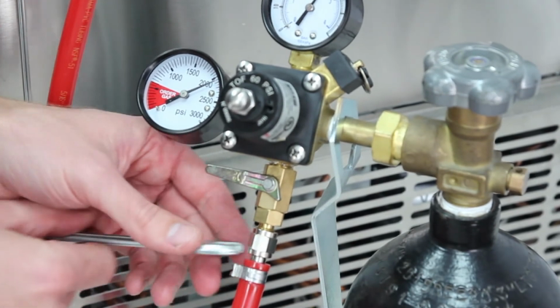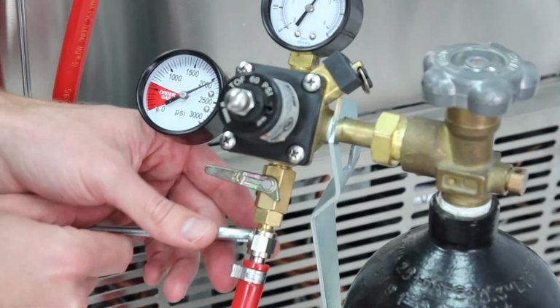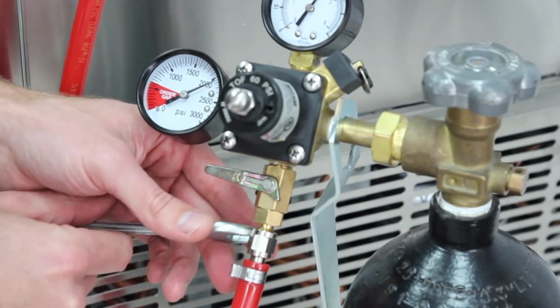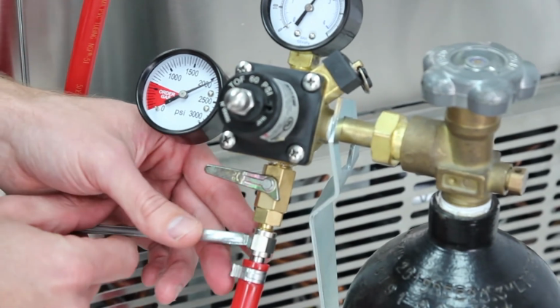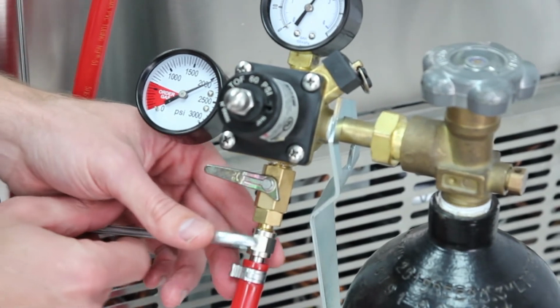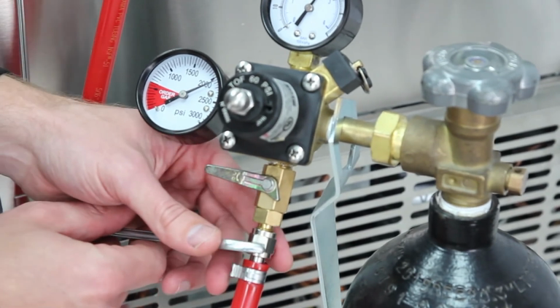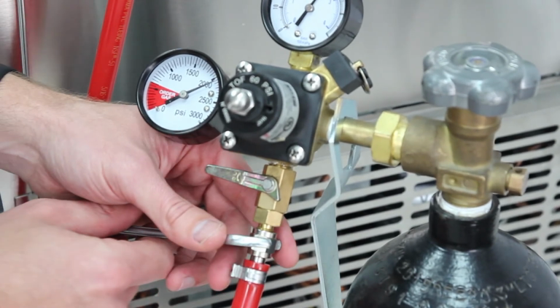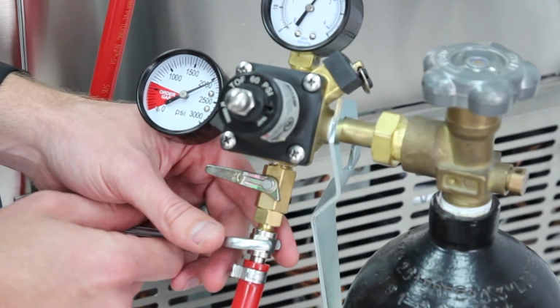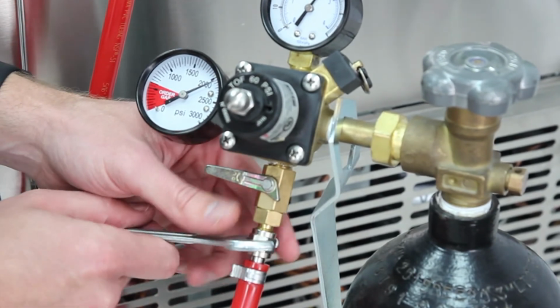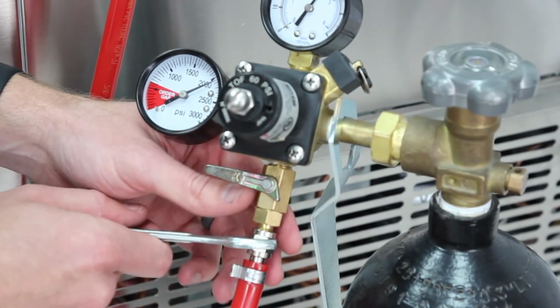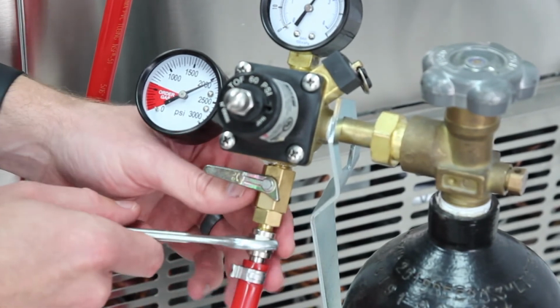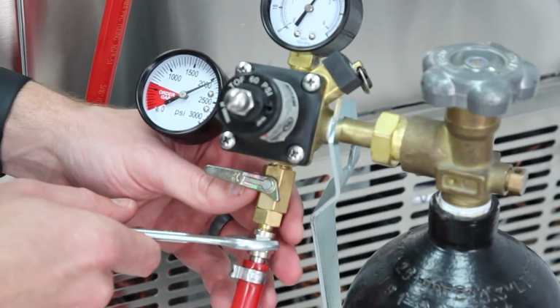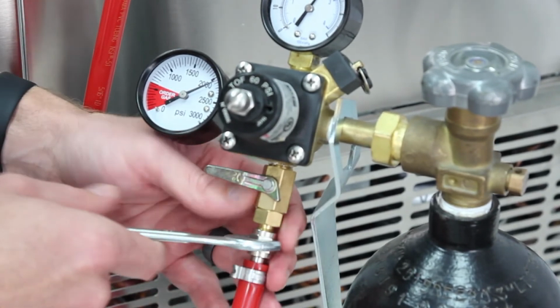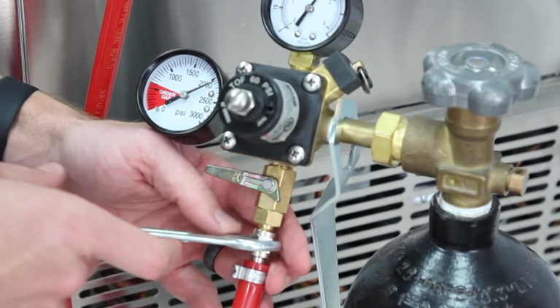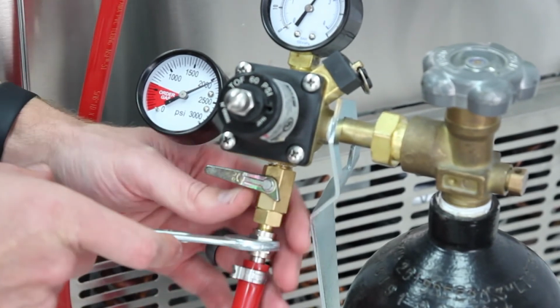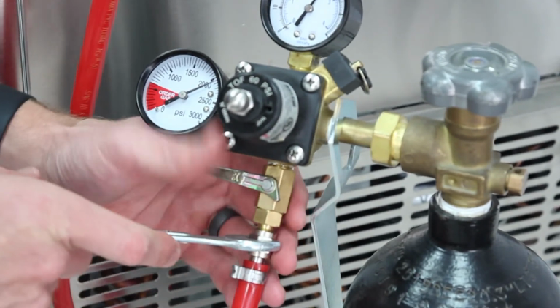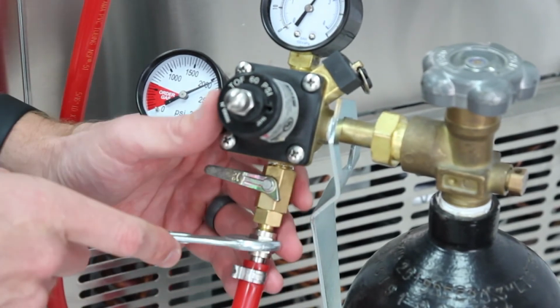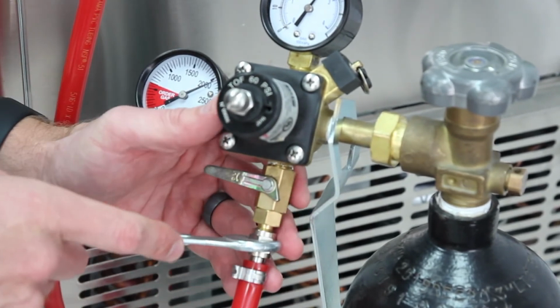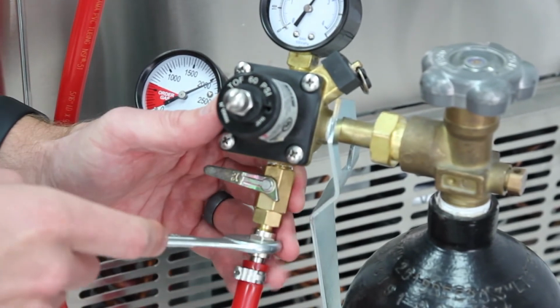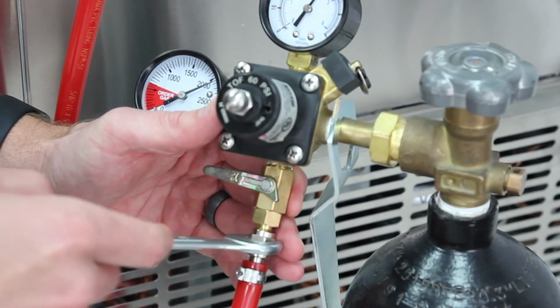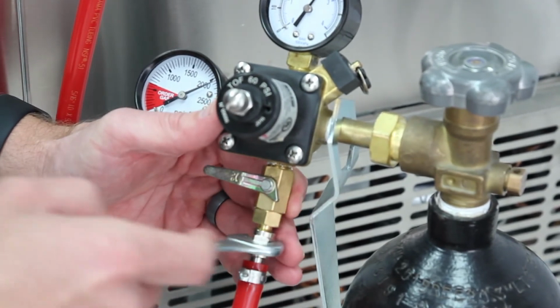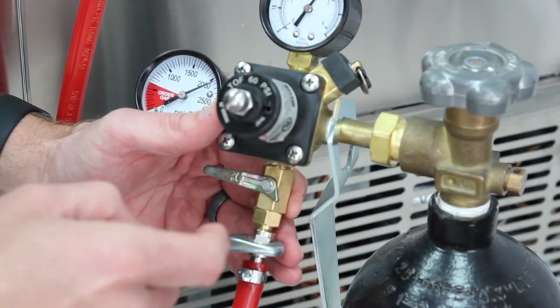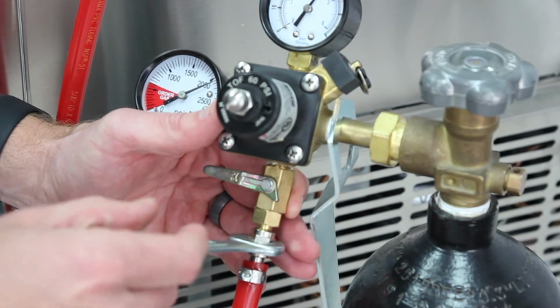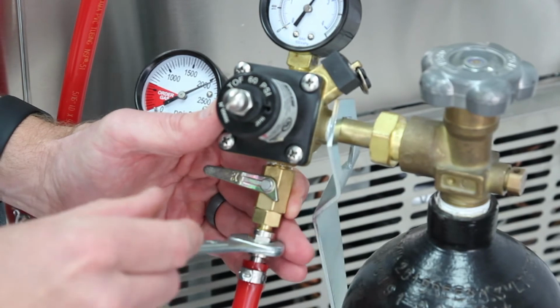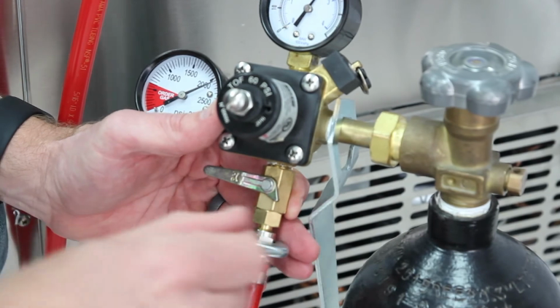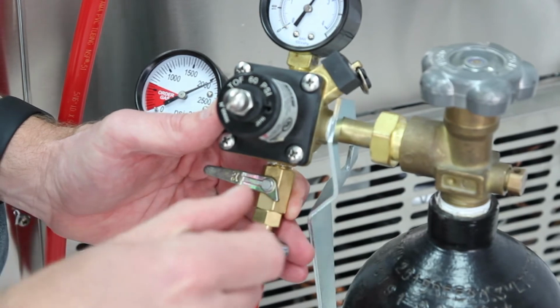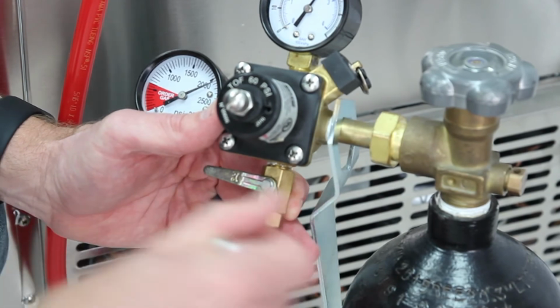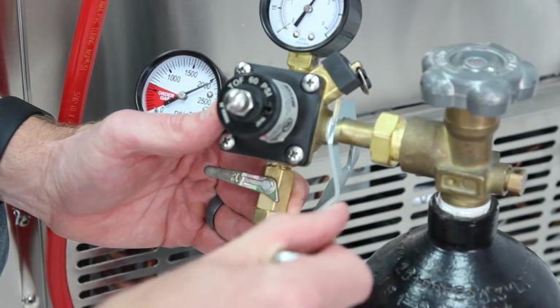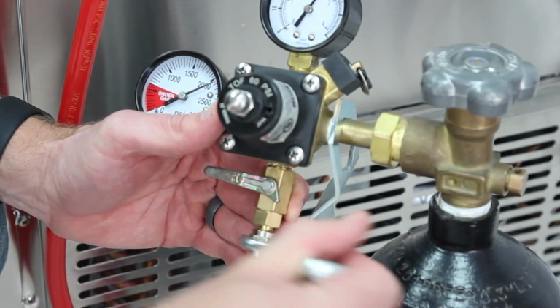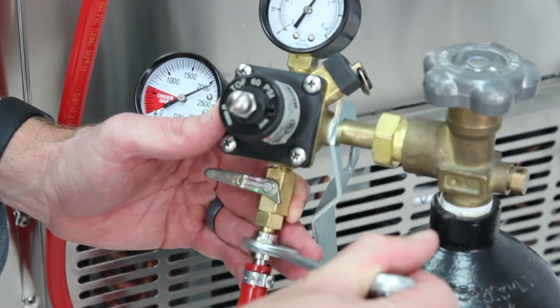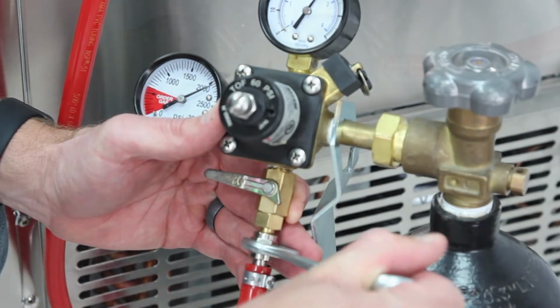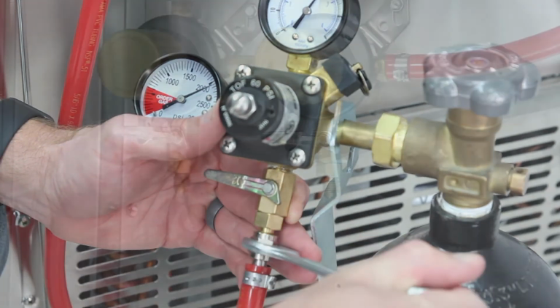Now that your gas tank is outside of the fridge, you have the option of getting a much larger tank if needed.